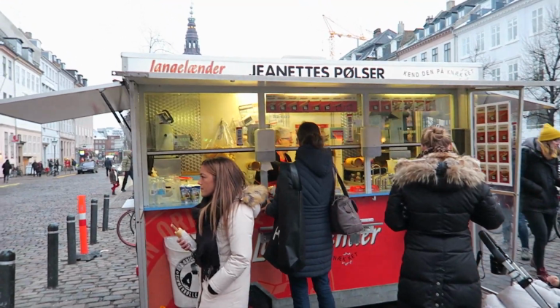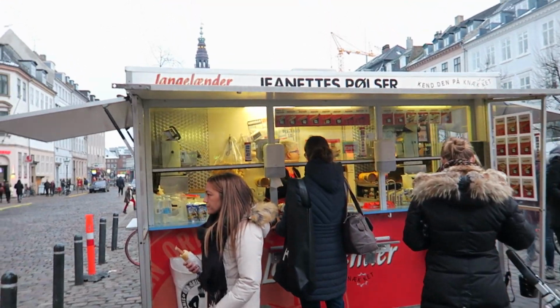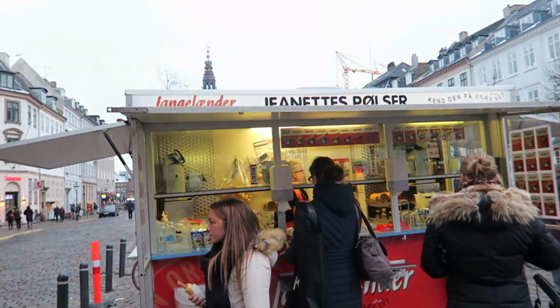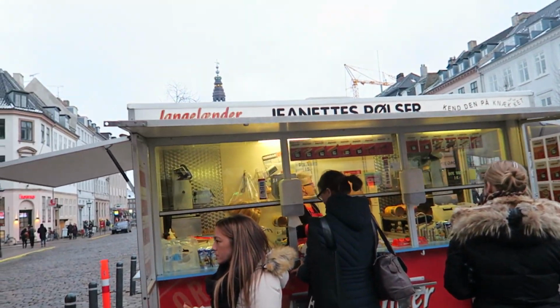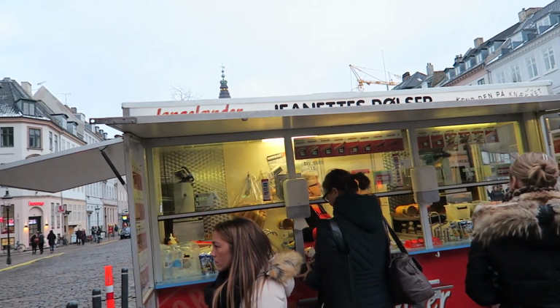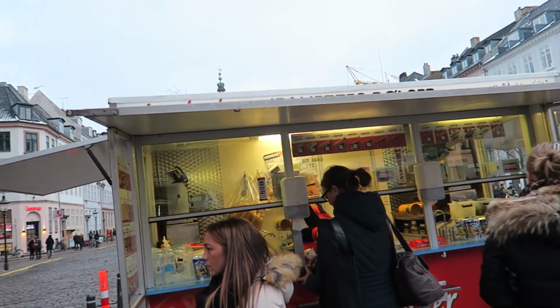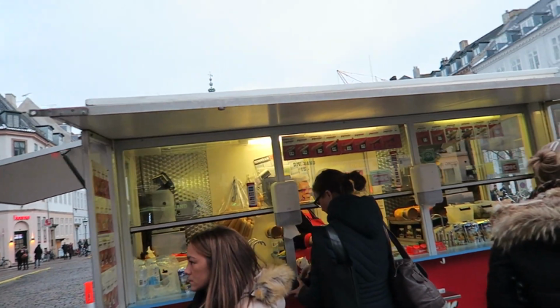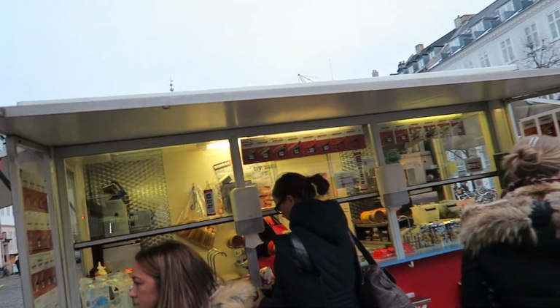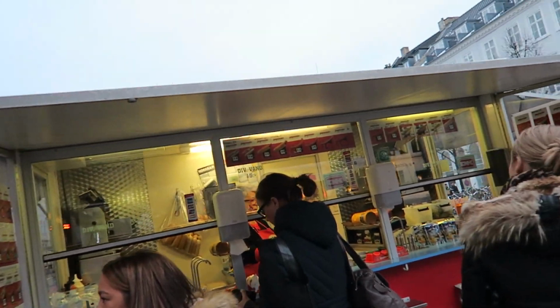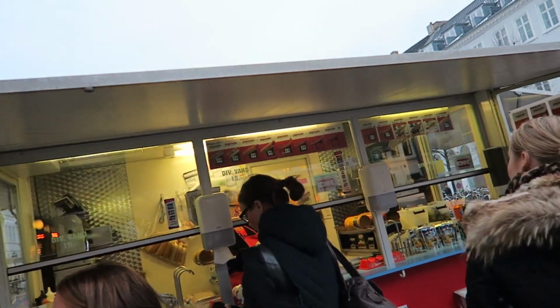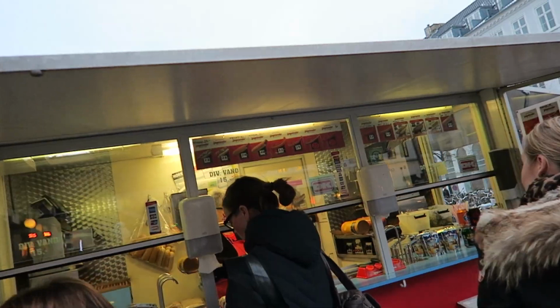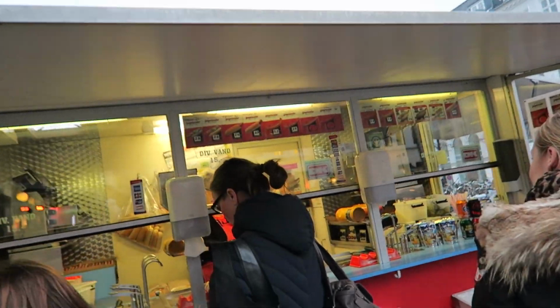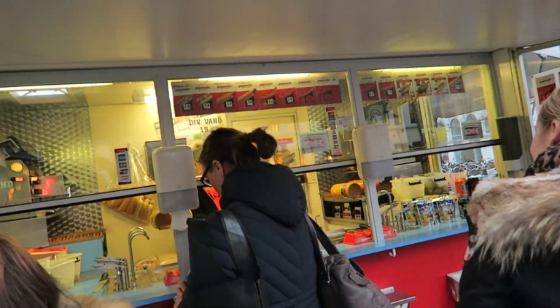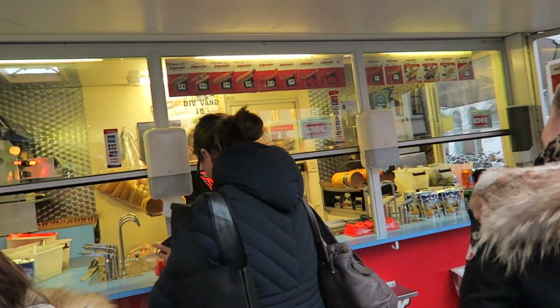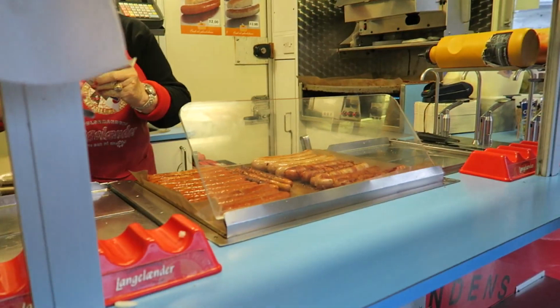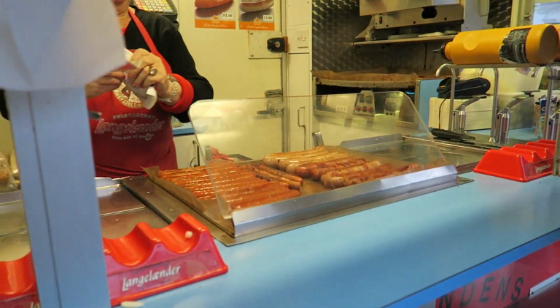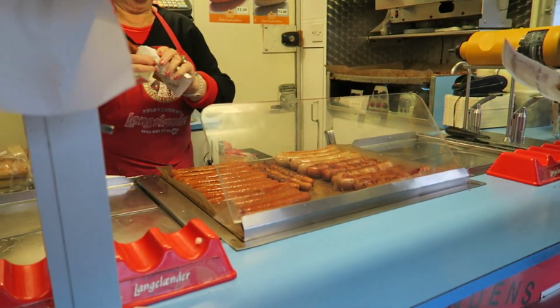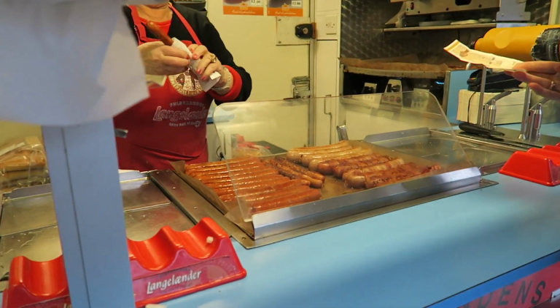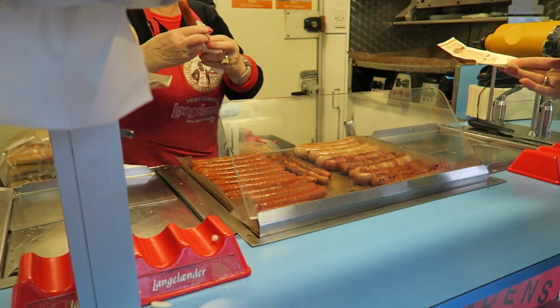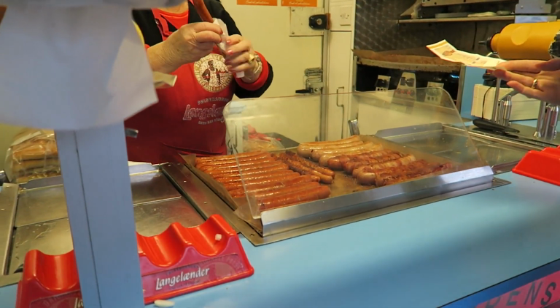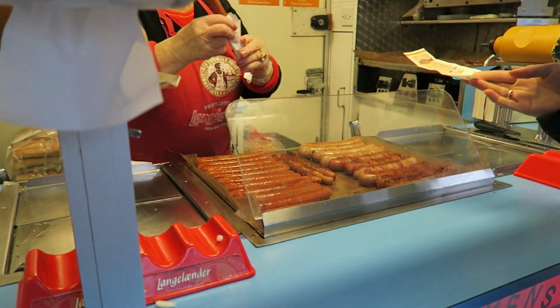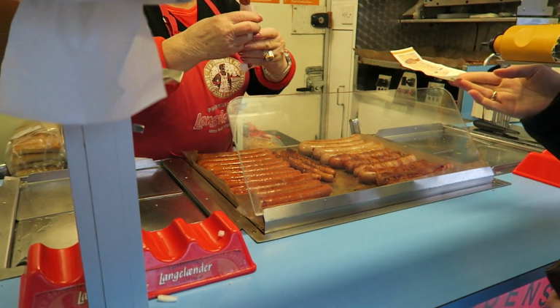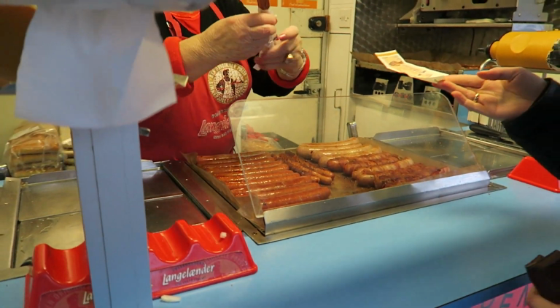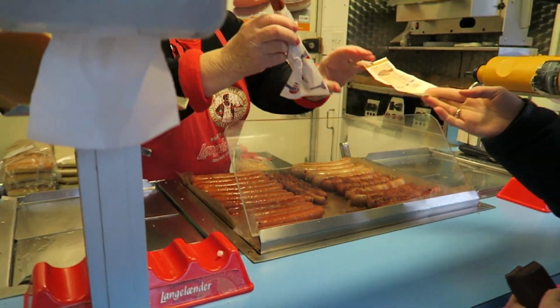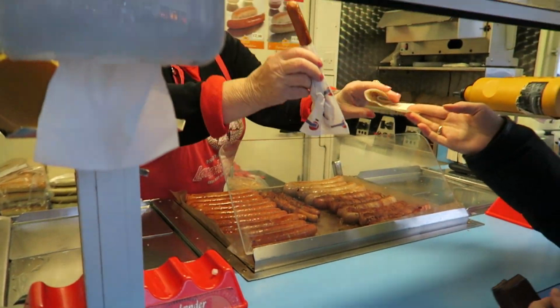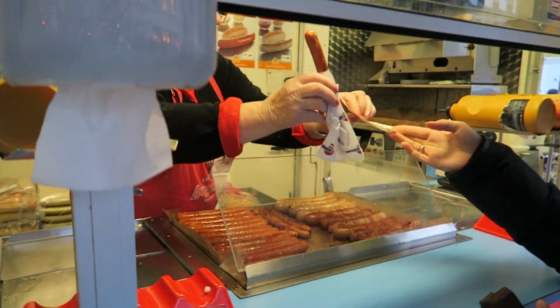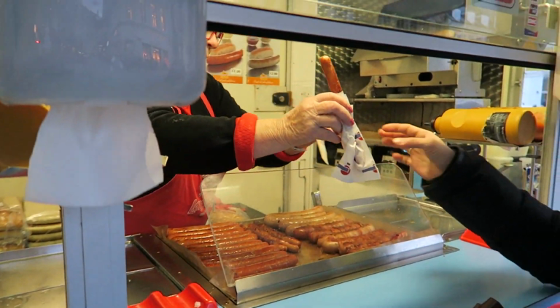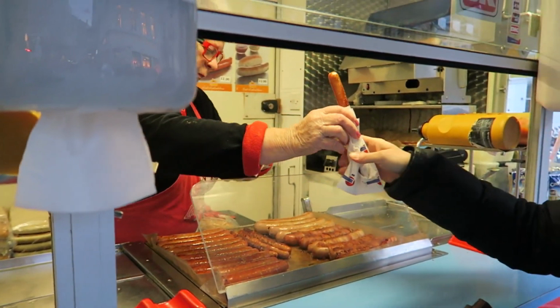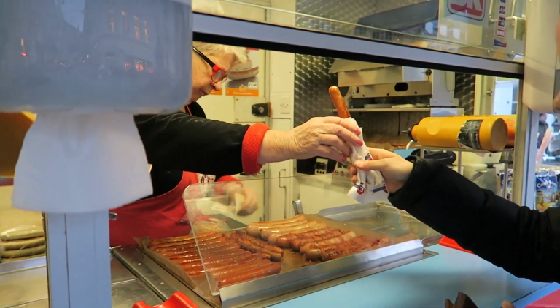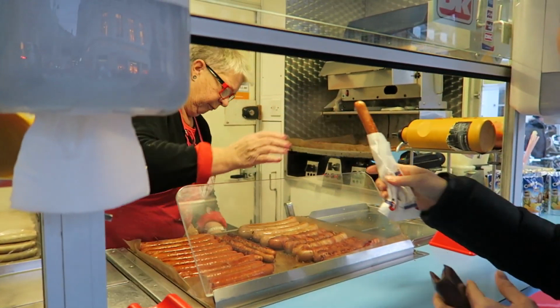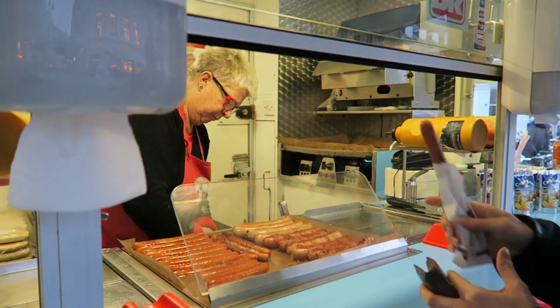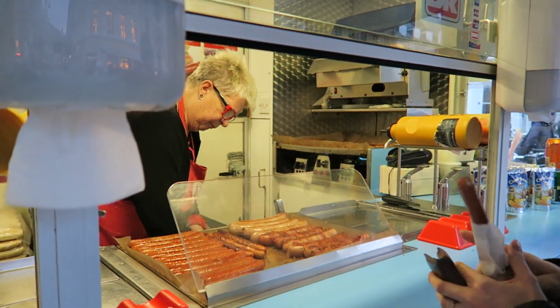So if you cannot go to Papioren, you should definitely visit one of the kiosks on the streets and taste their hotdog.